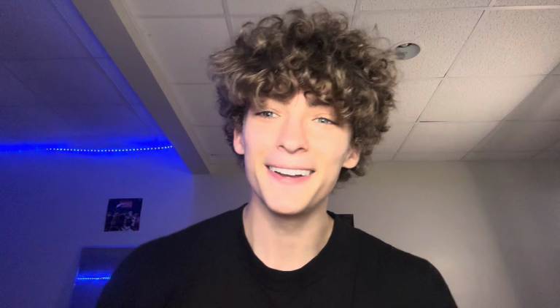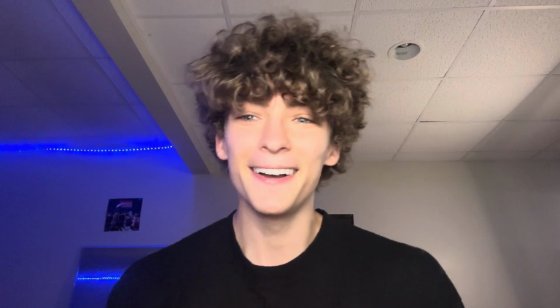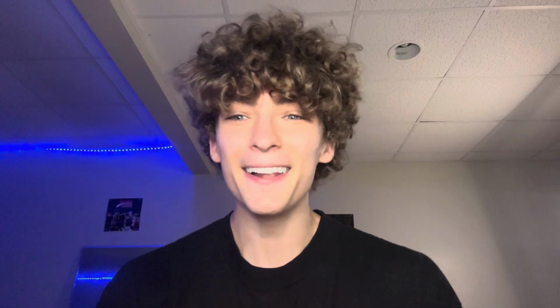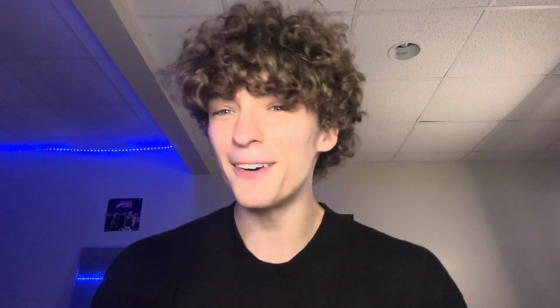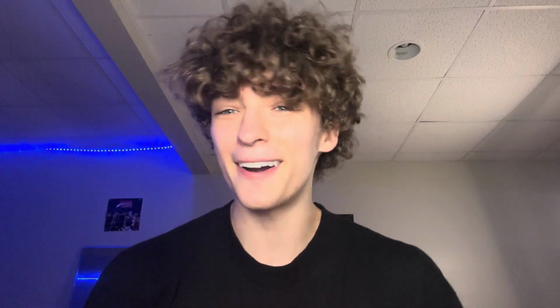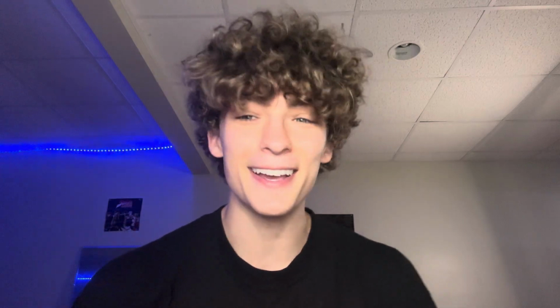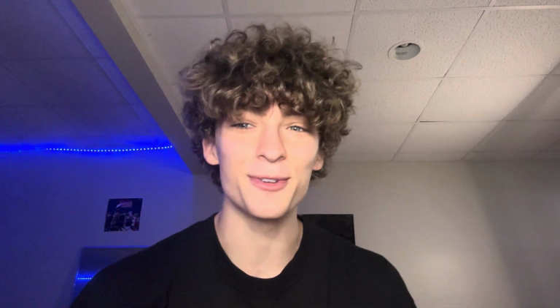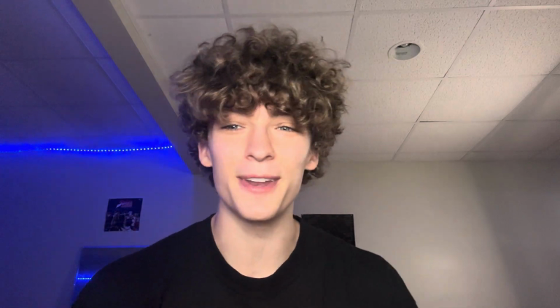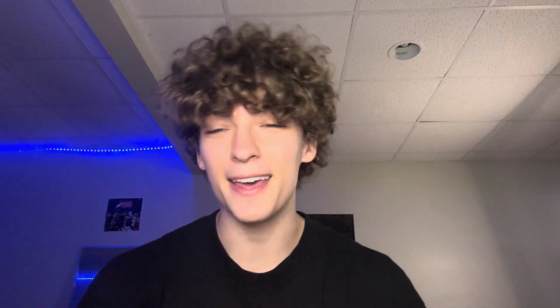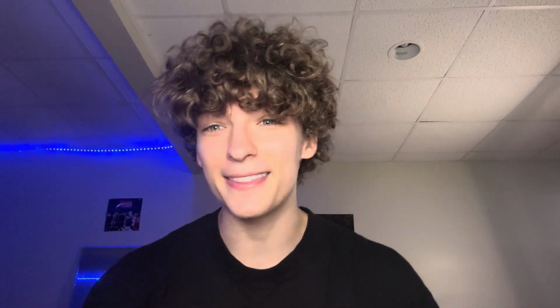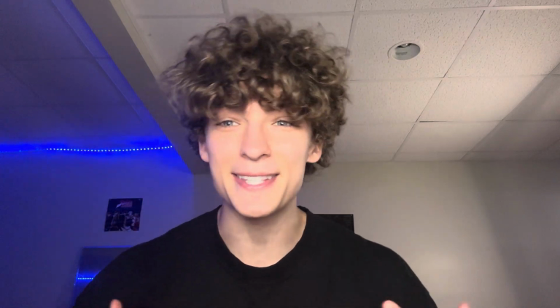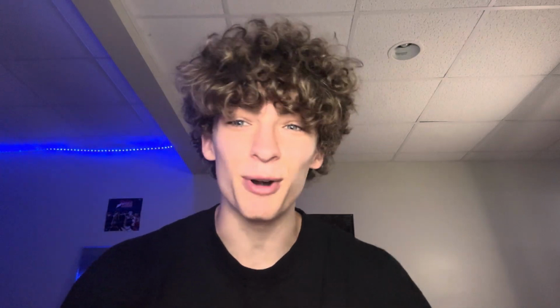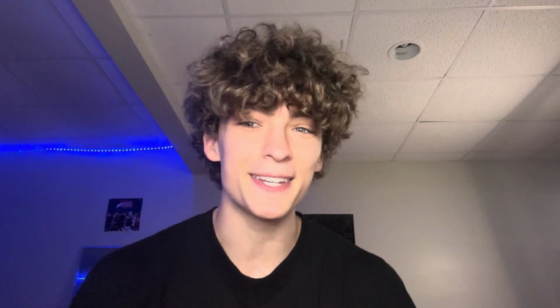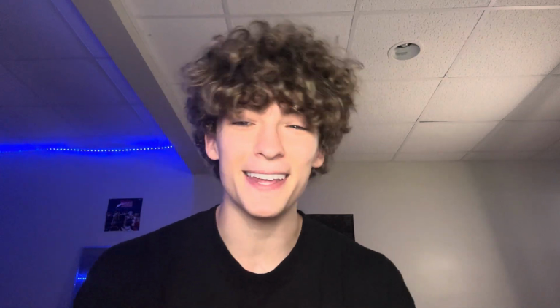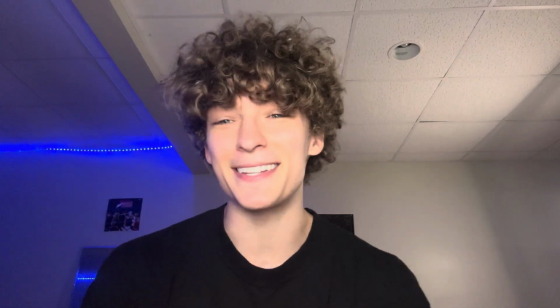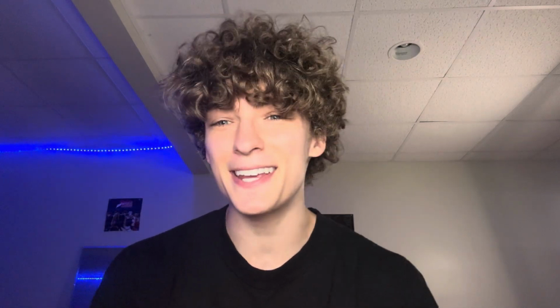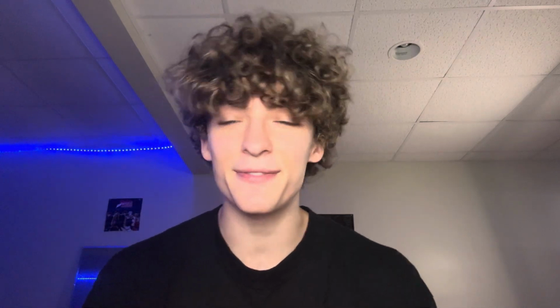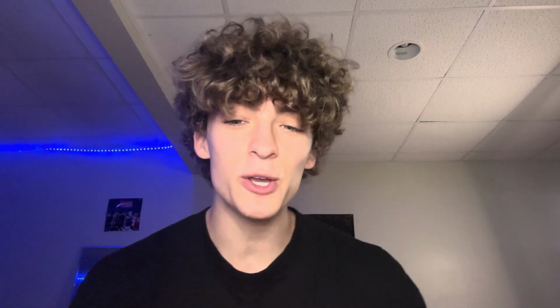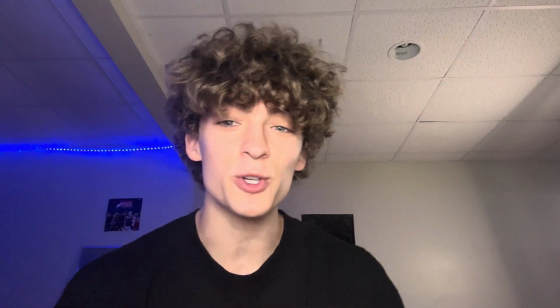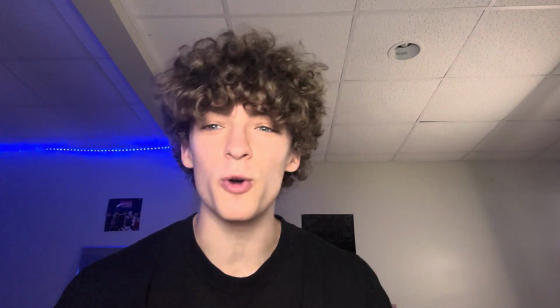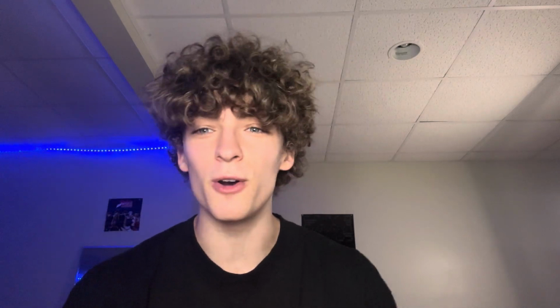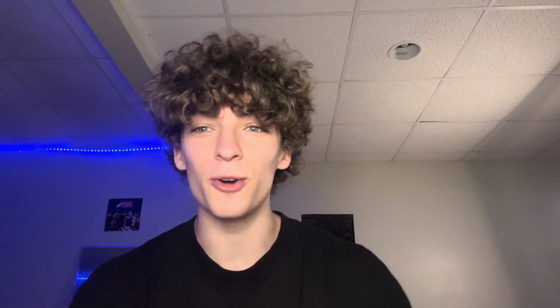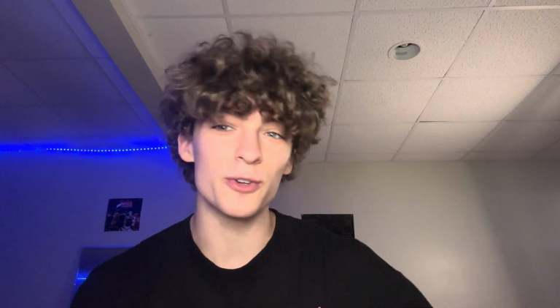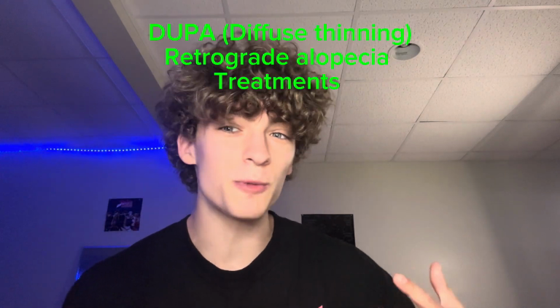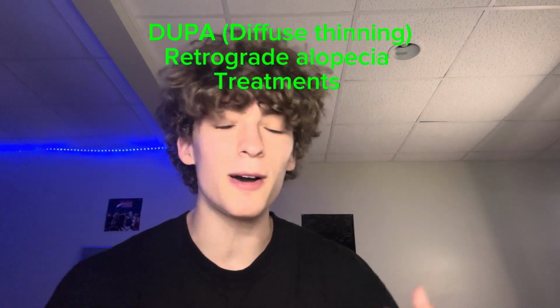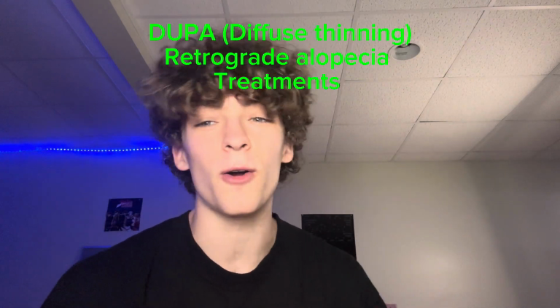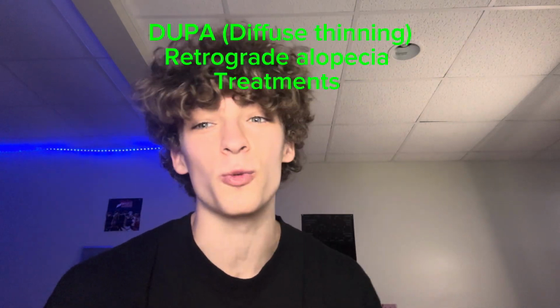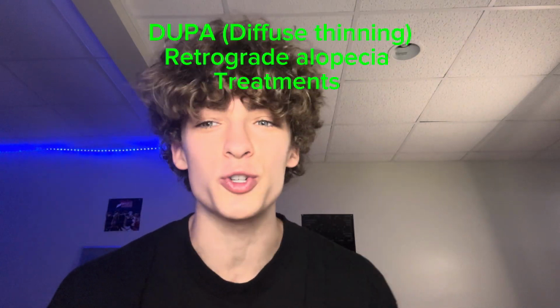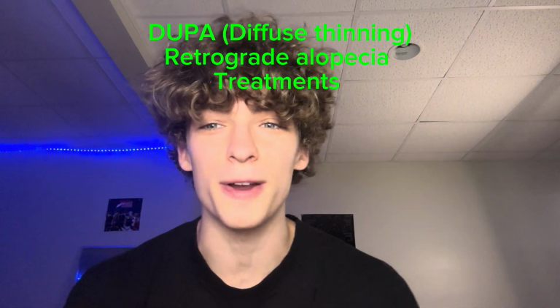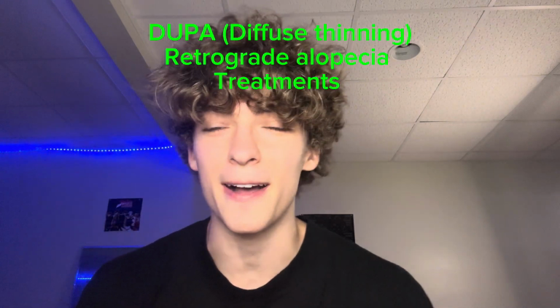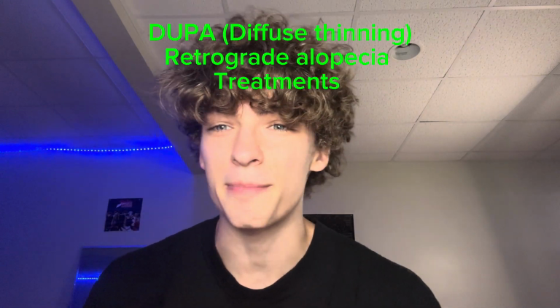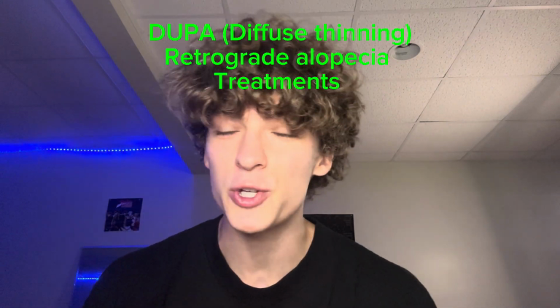Hello, how are you guys doing today? This is Brayton, and today's video is going over DUPA or retrograde alopecia.